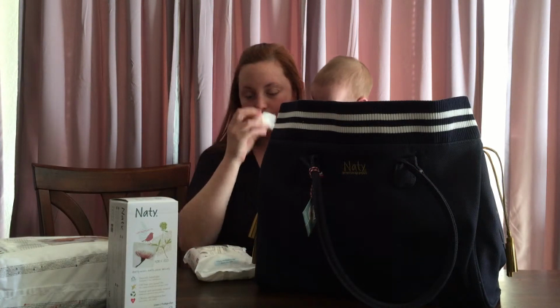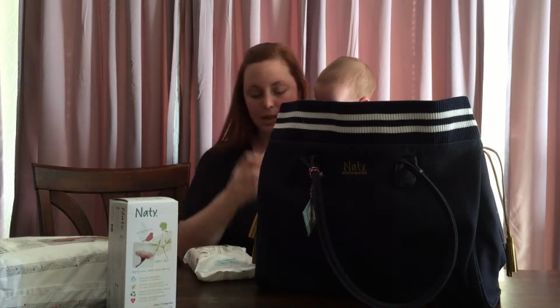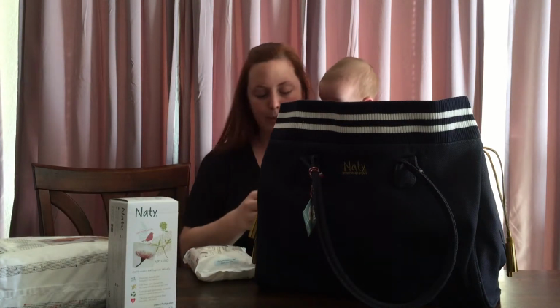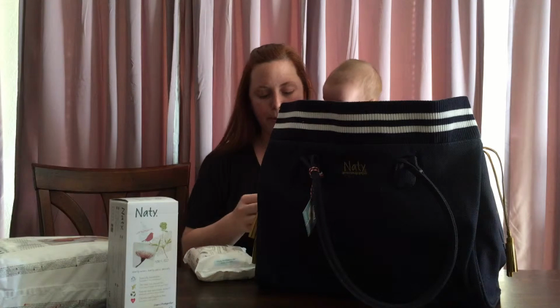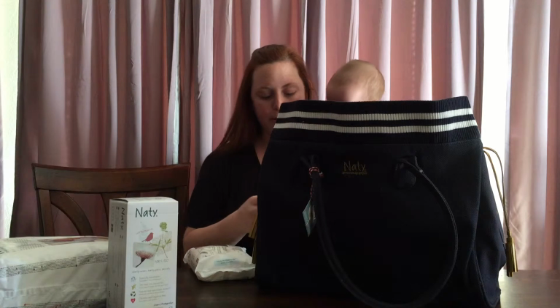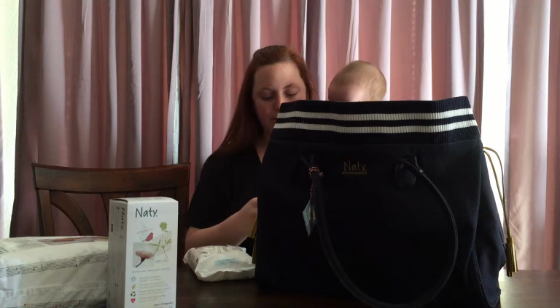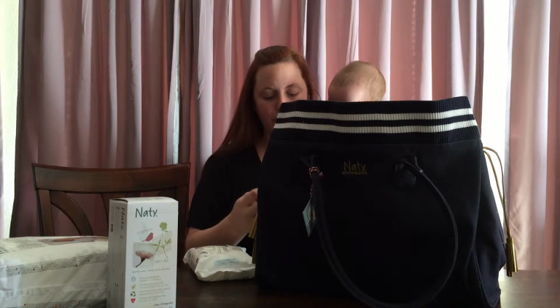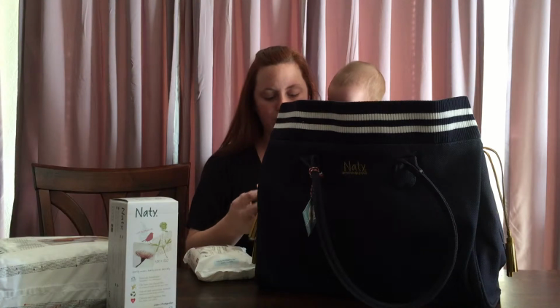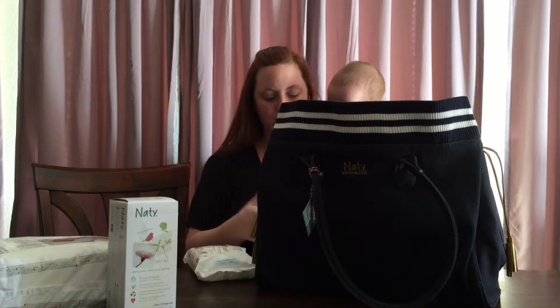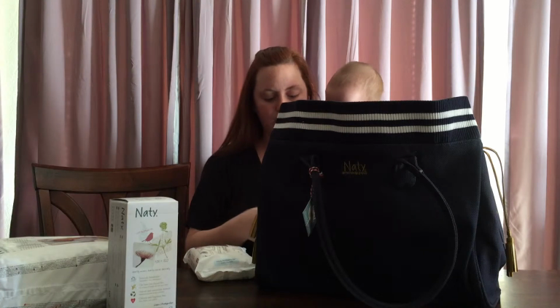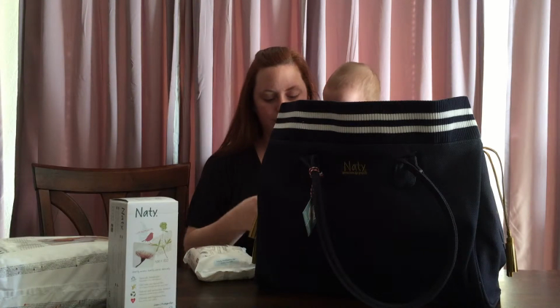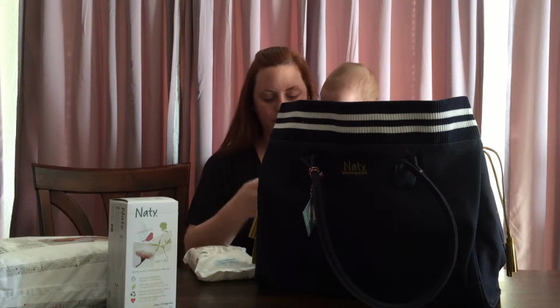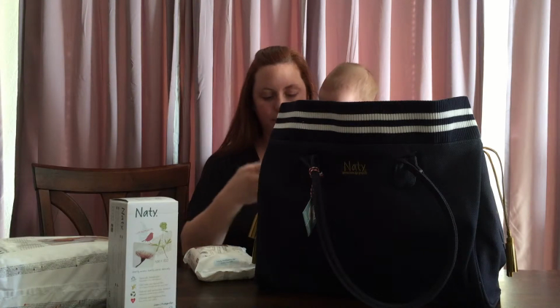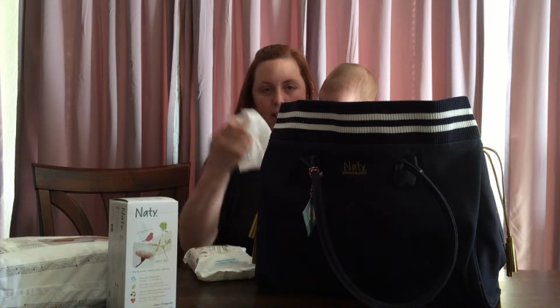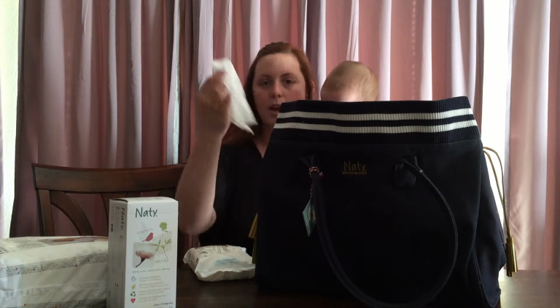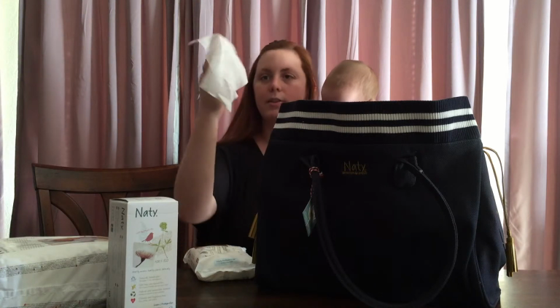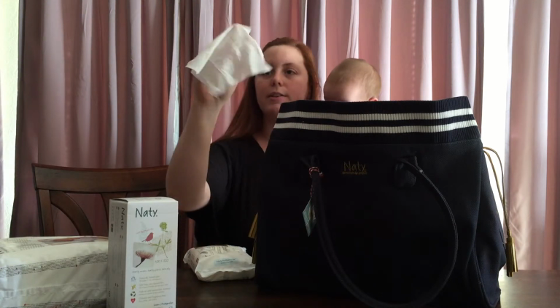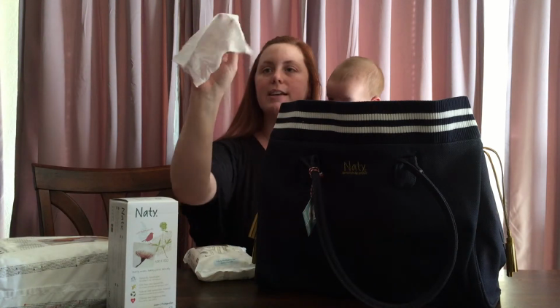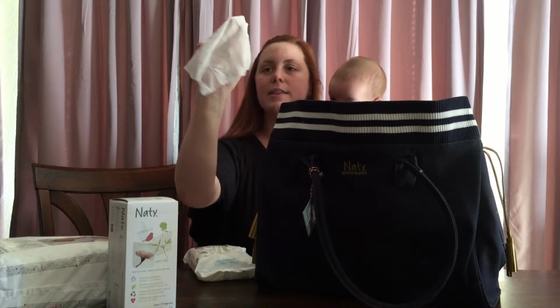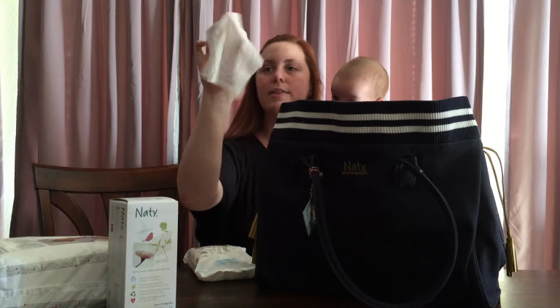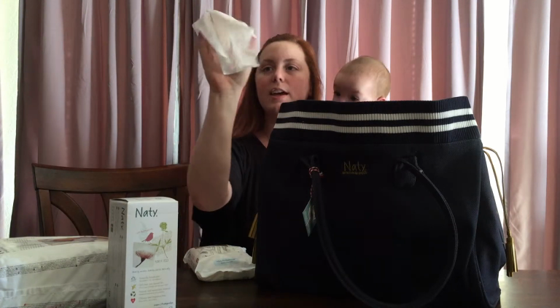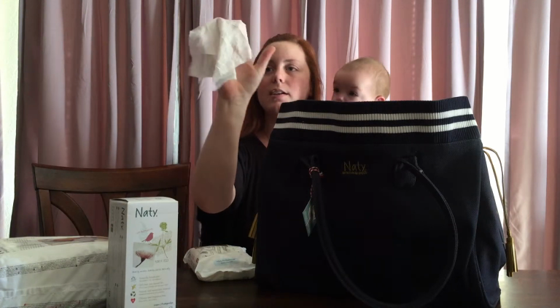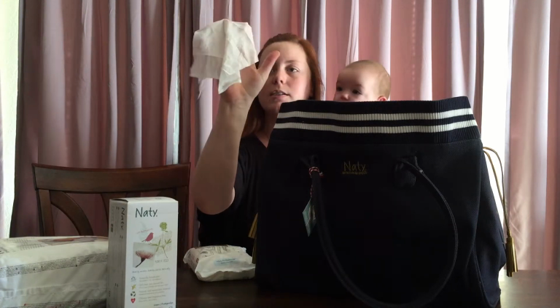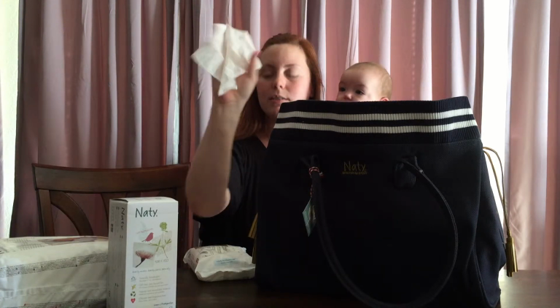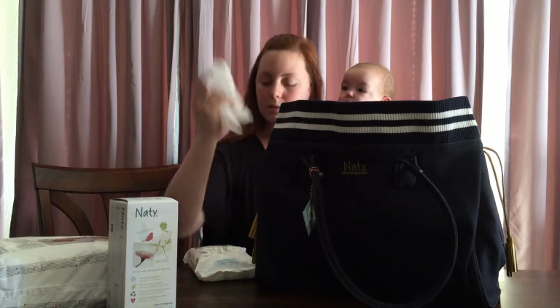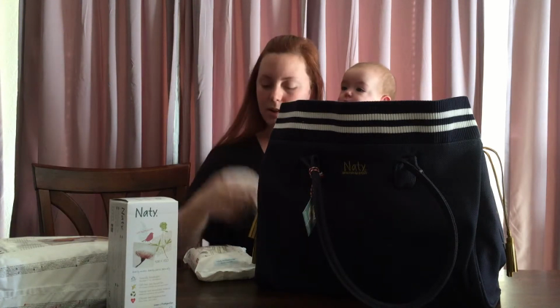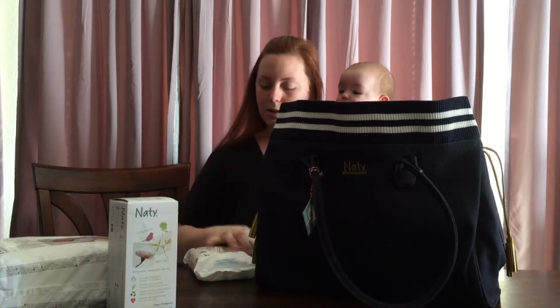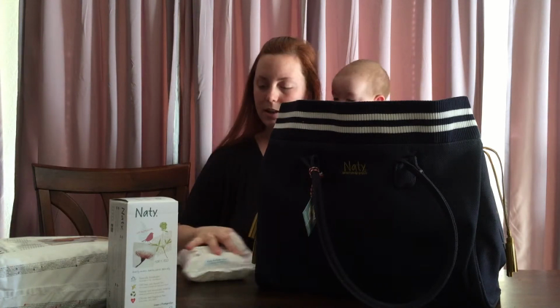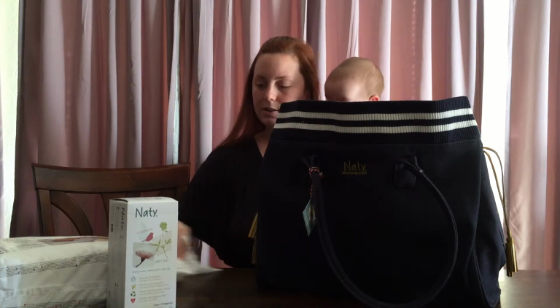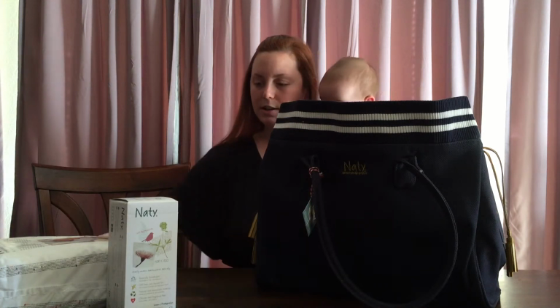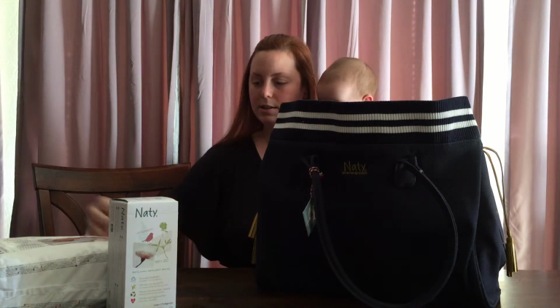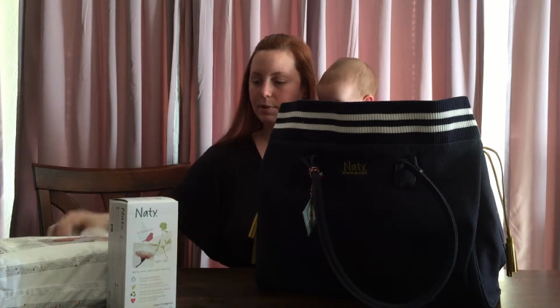These baby wipes smell really good. They're nice and thick. That's awesome.